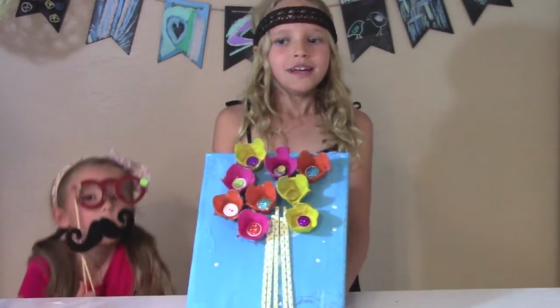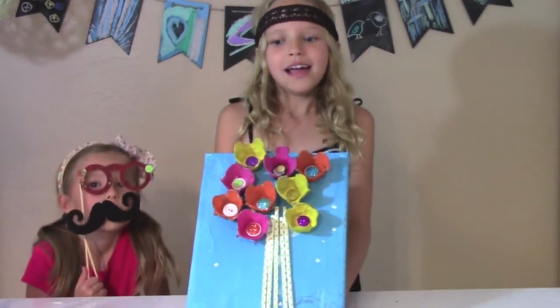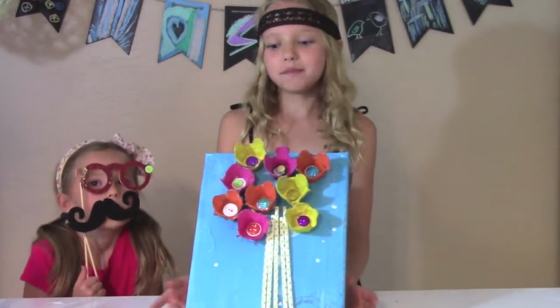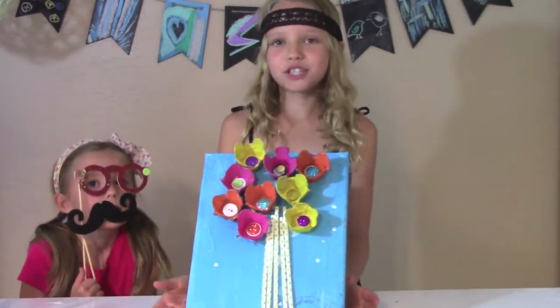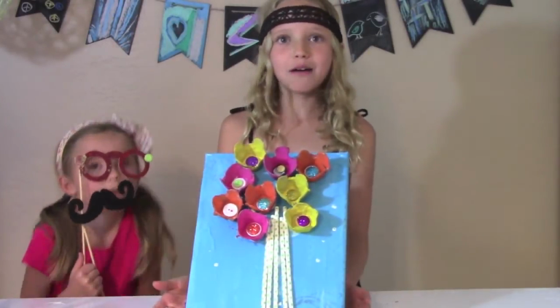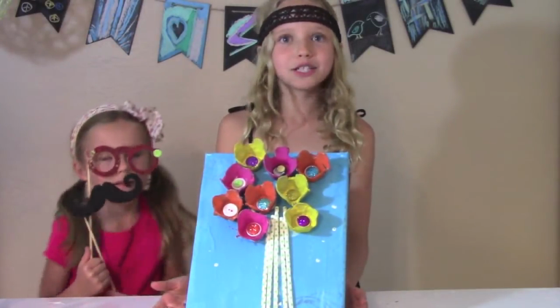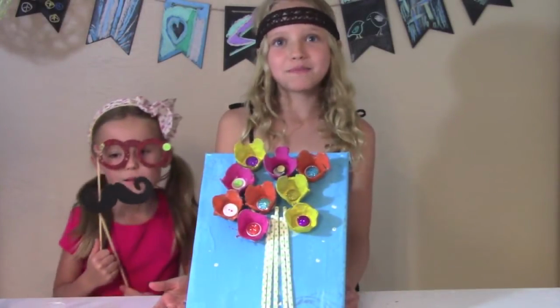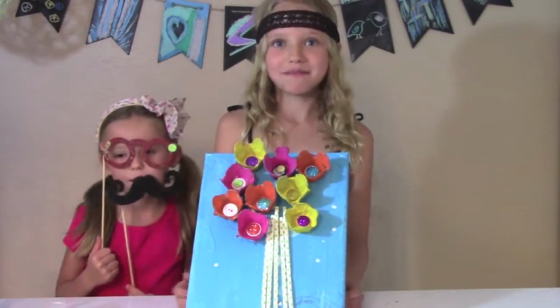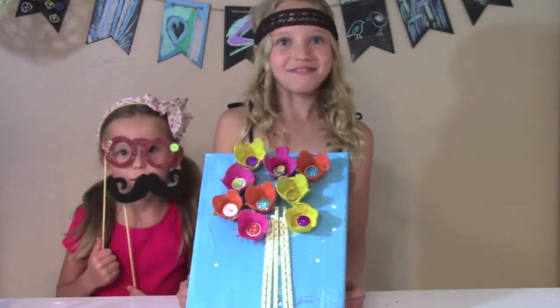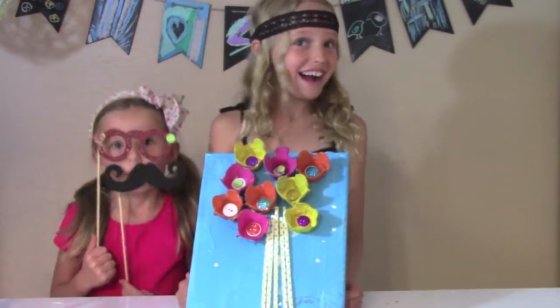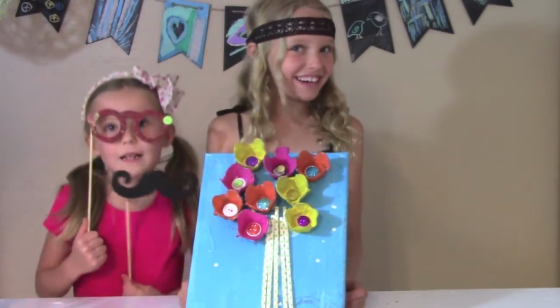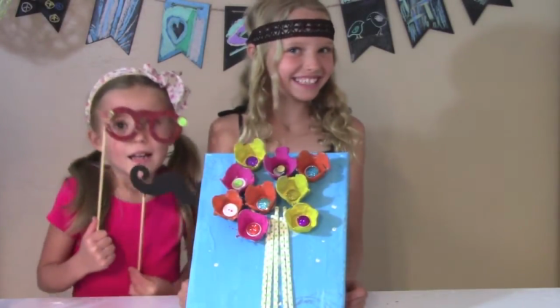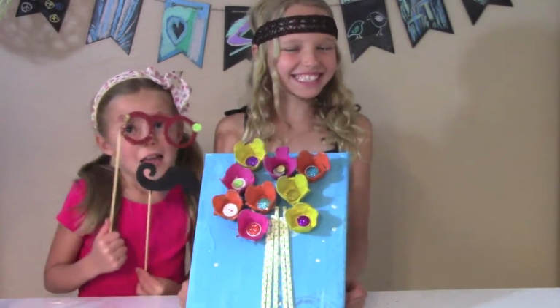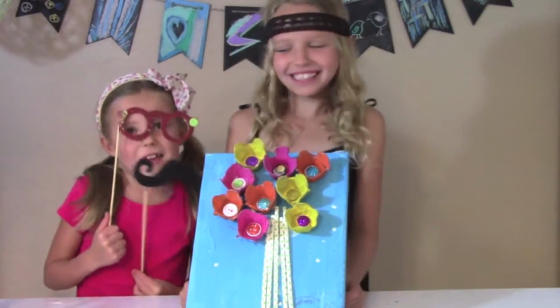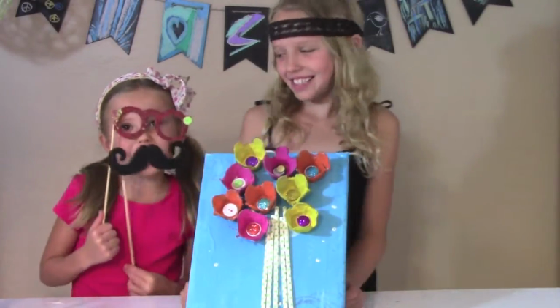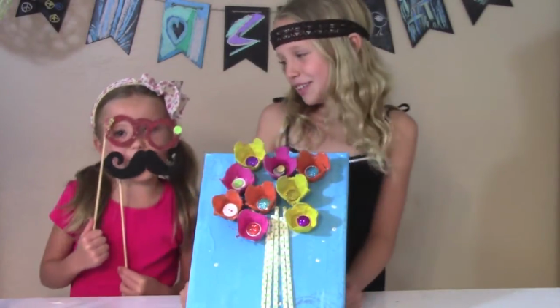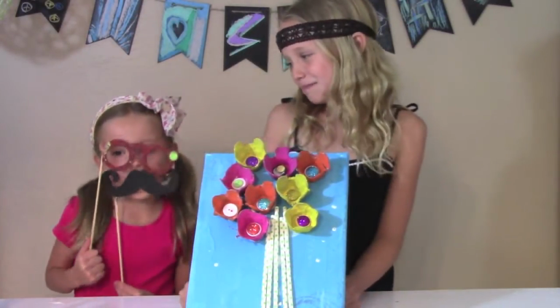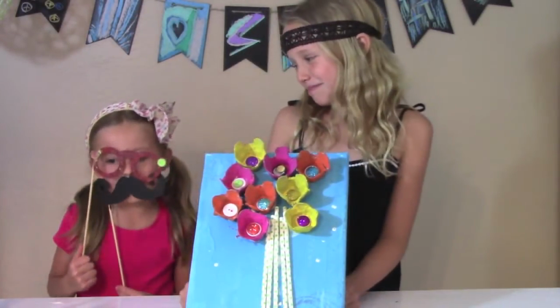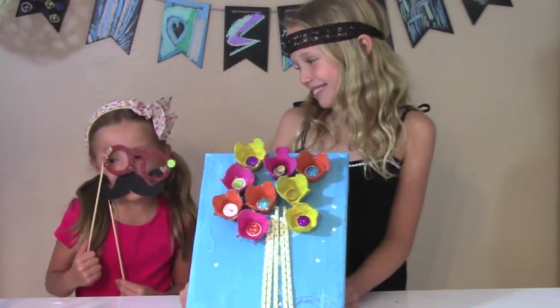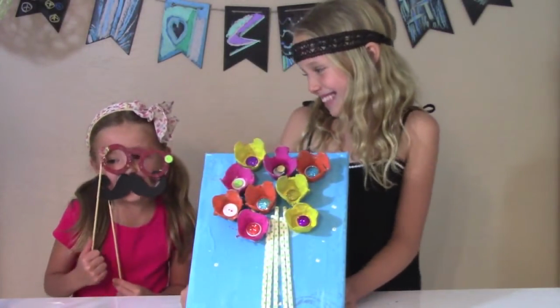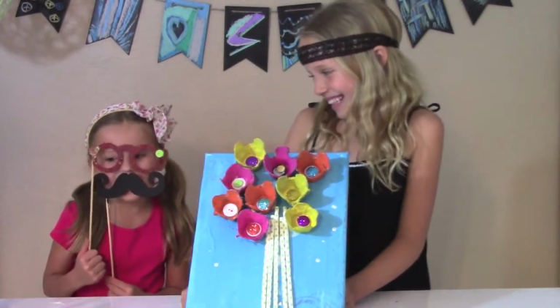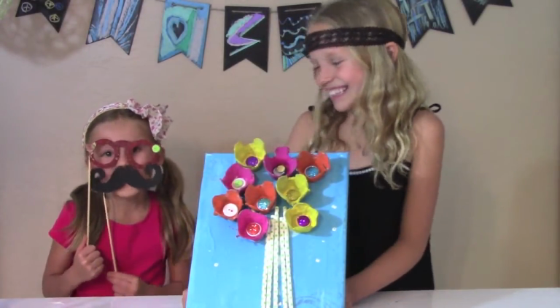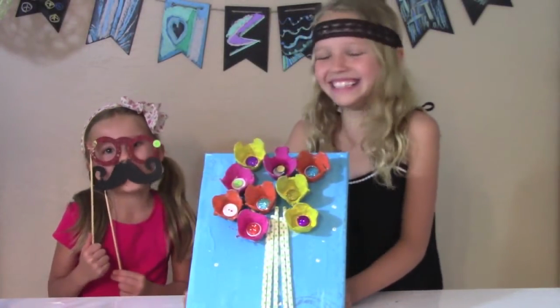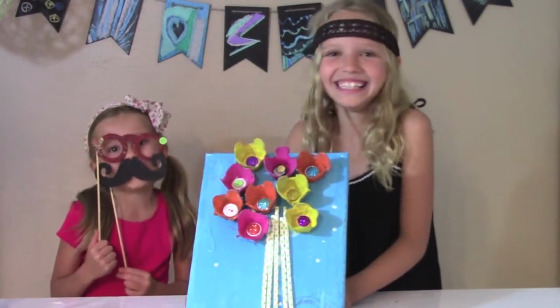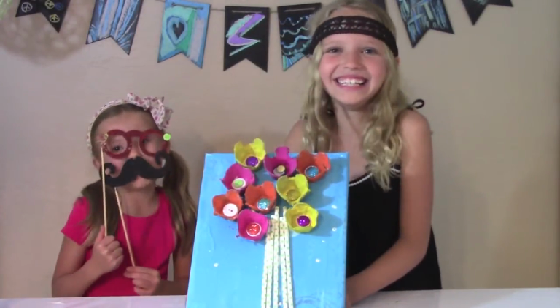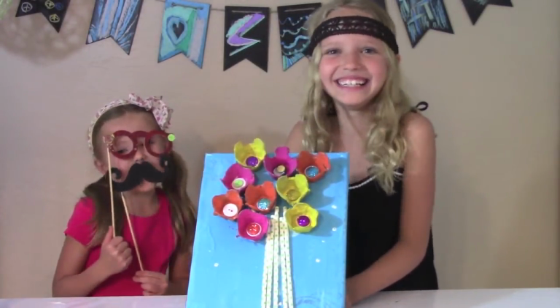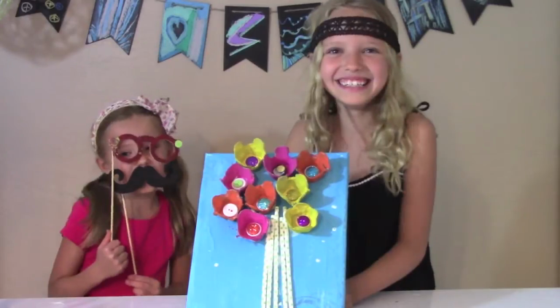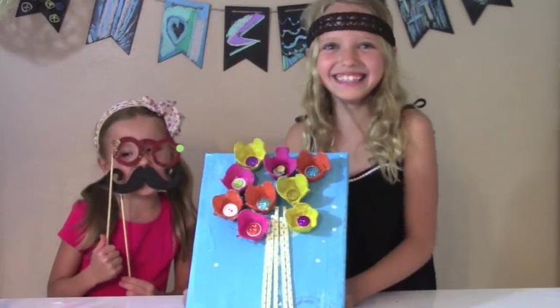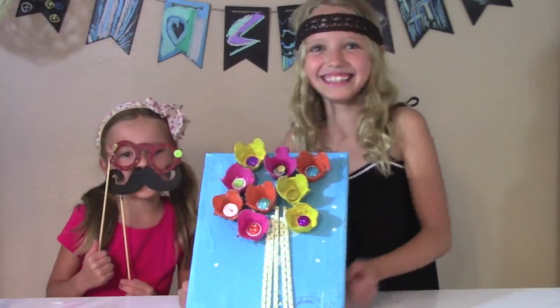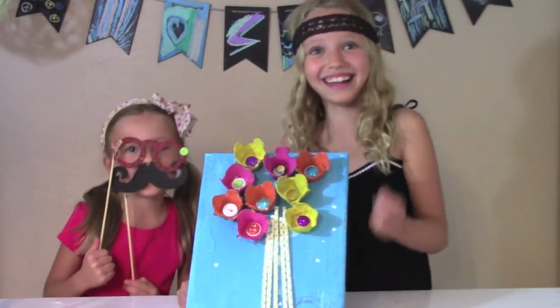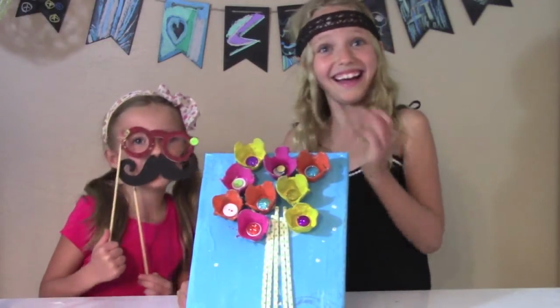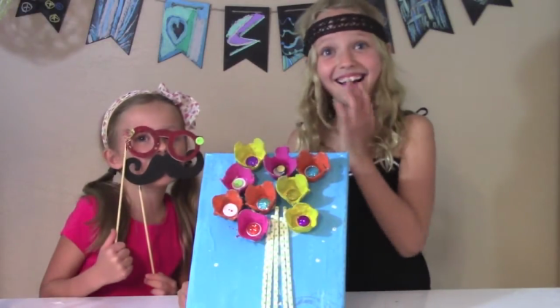April showers bring my flowers. Hey, I've never thought about having a mustache before.